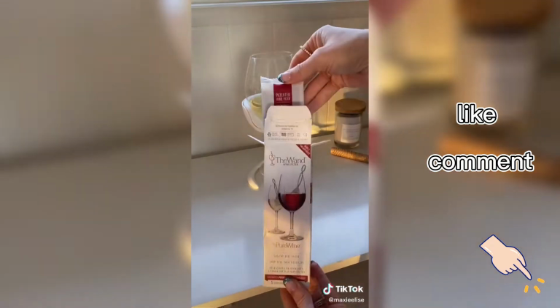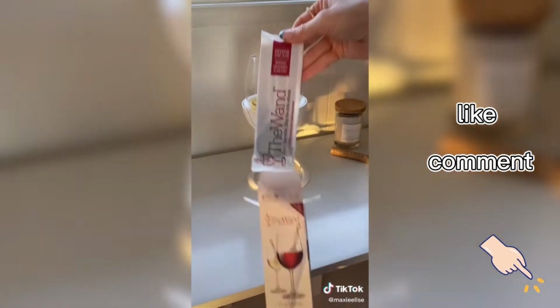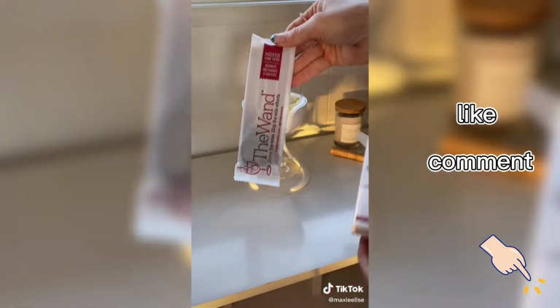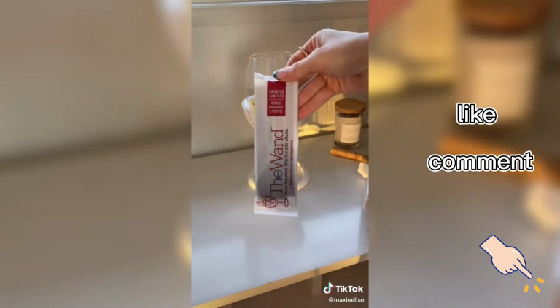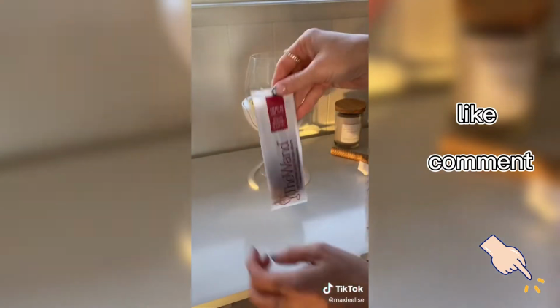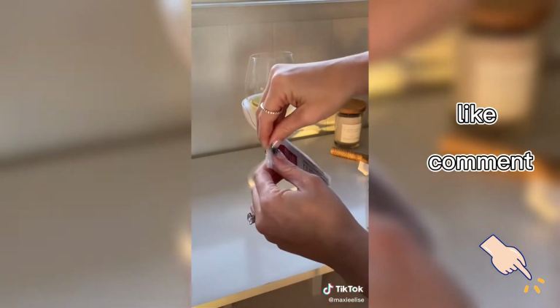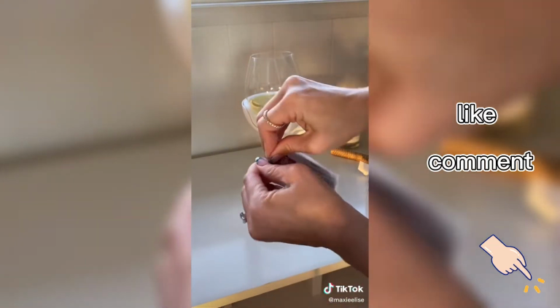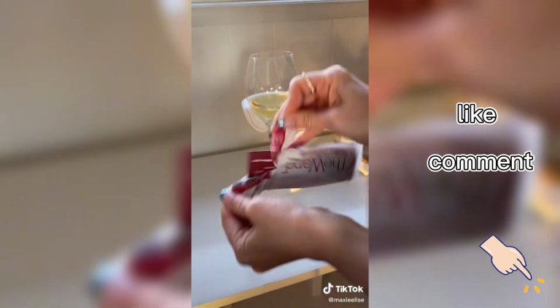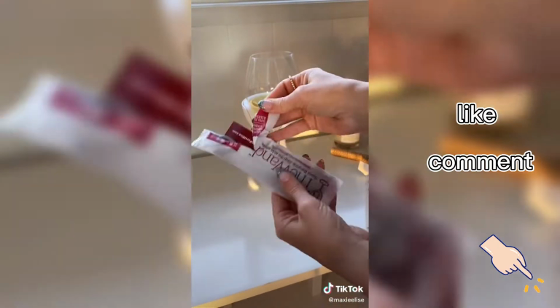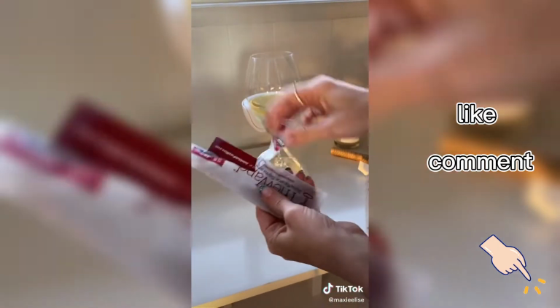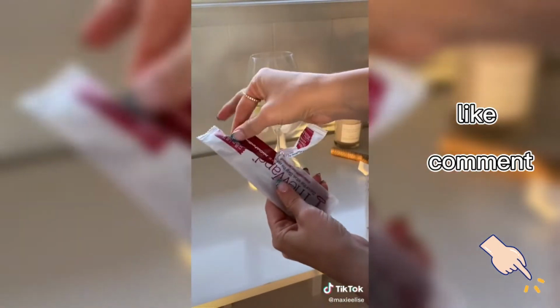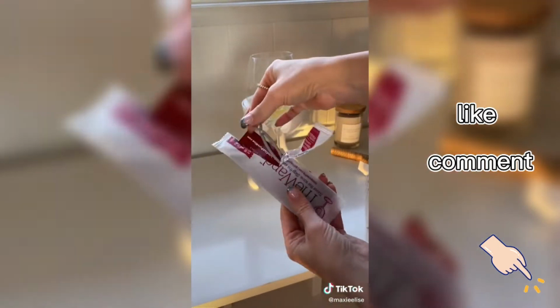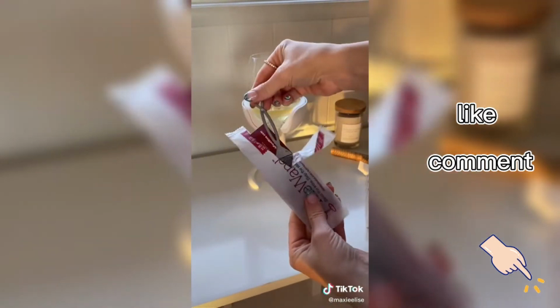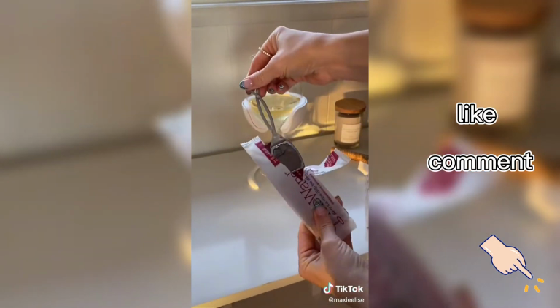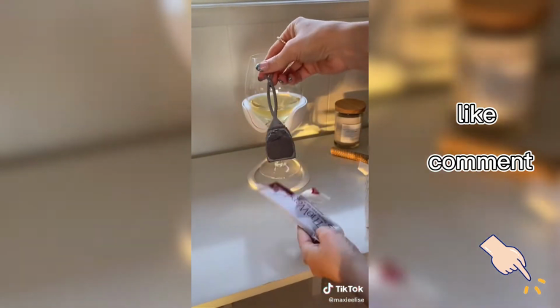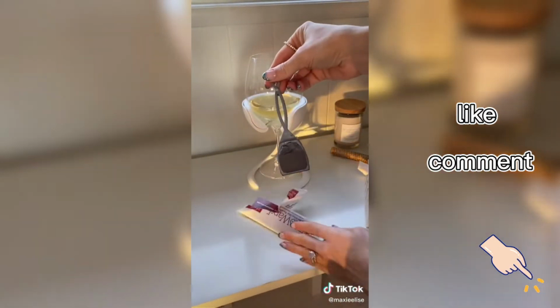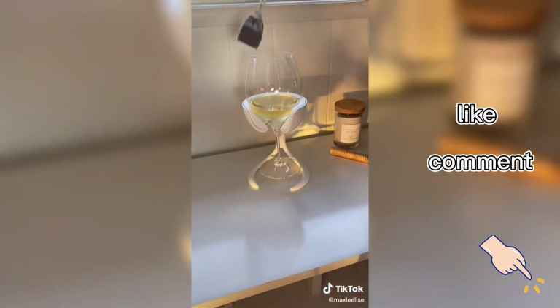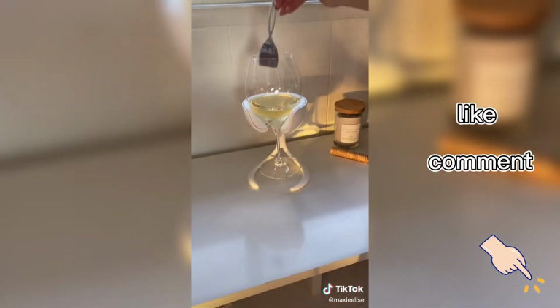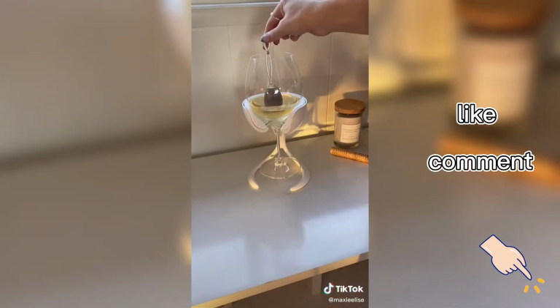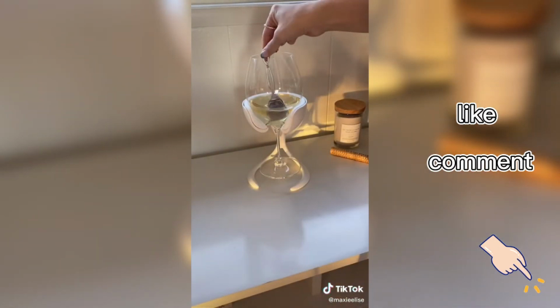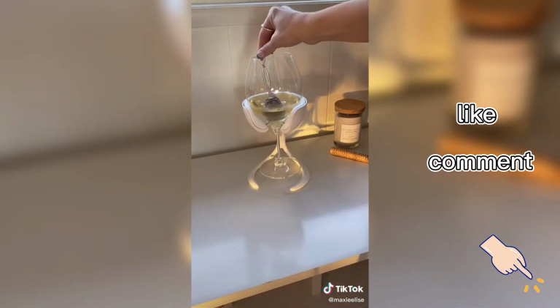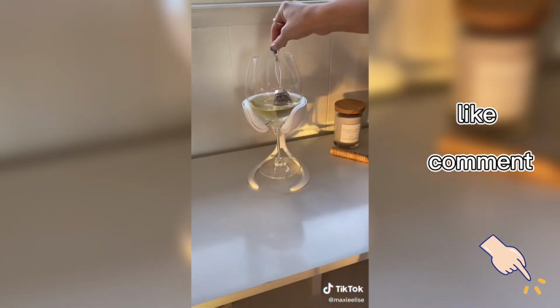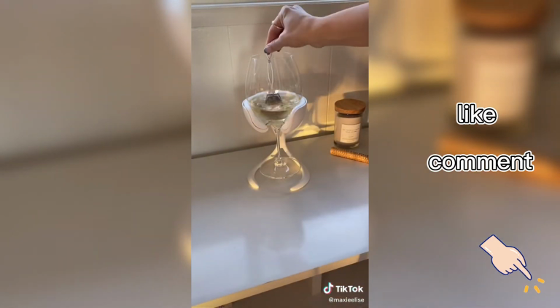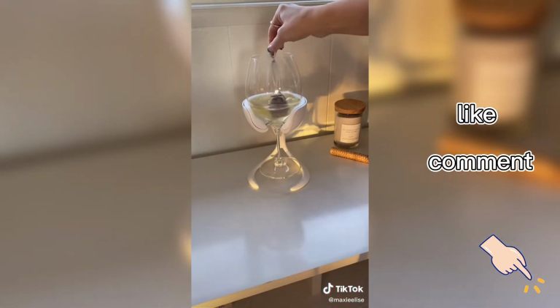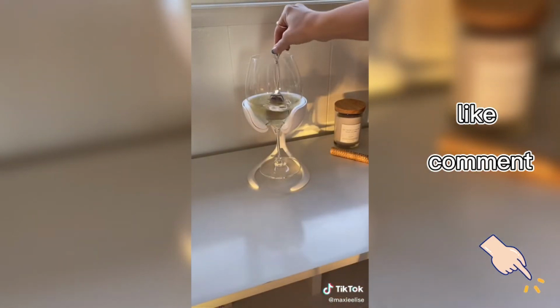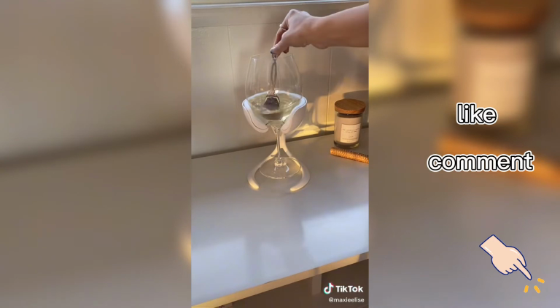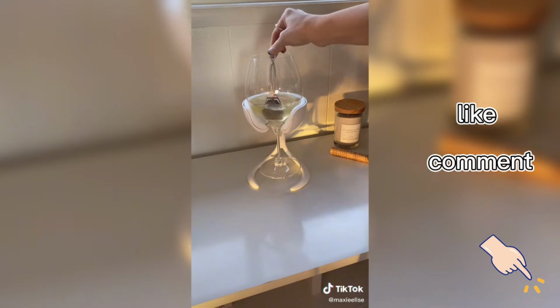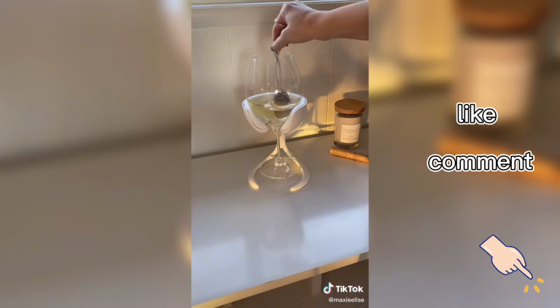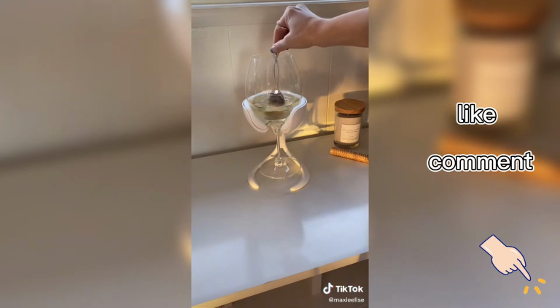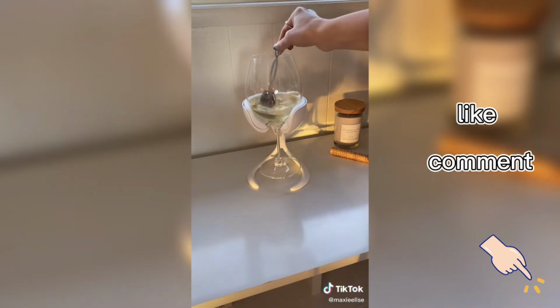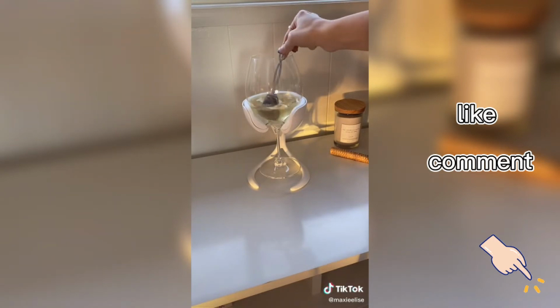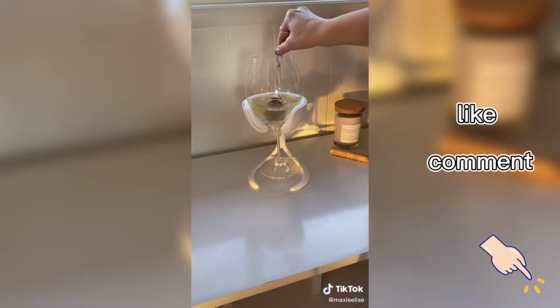If you get headaches from wine, it might be because you're allergic to the sulfites and histamines. To remove them, grab the wand, swirl, and let it sit for three minutes.